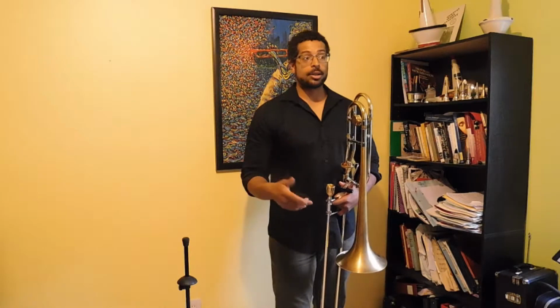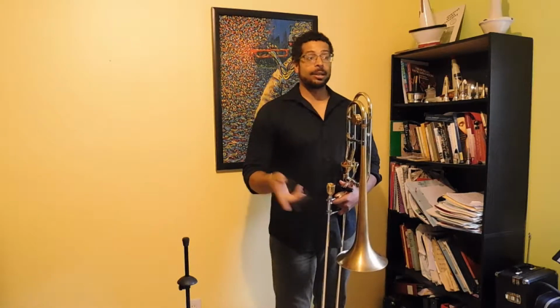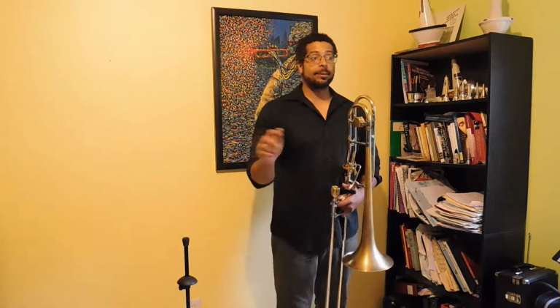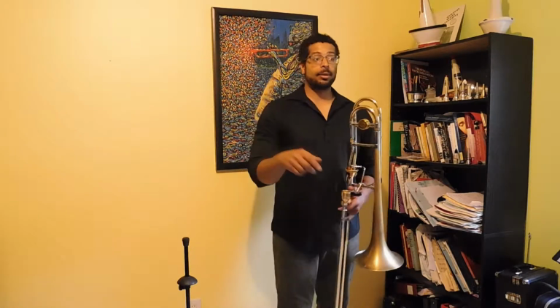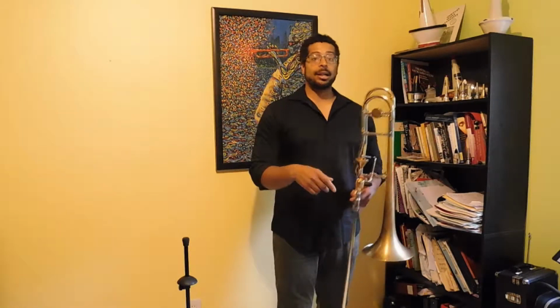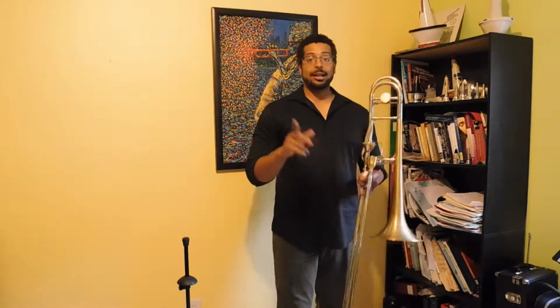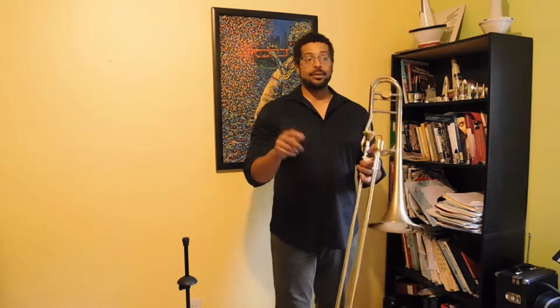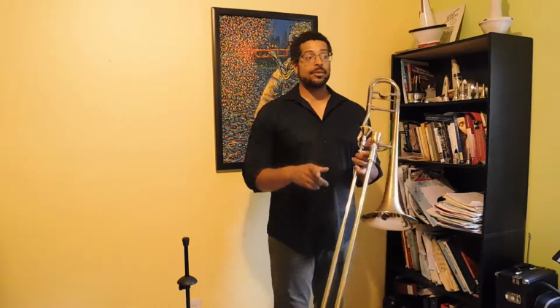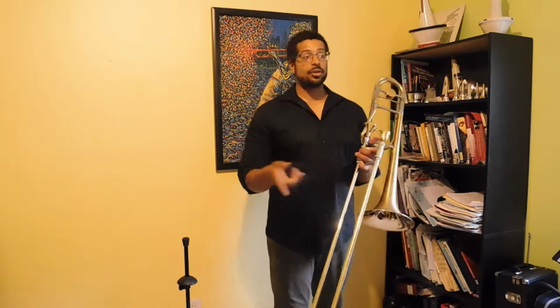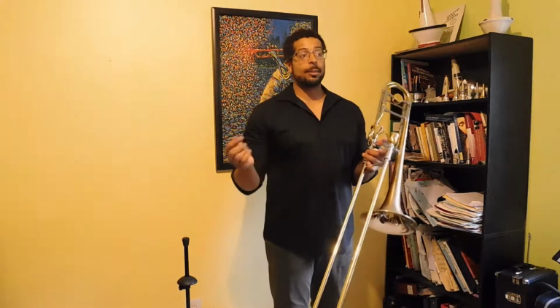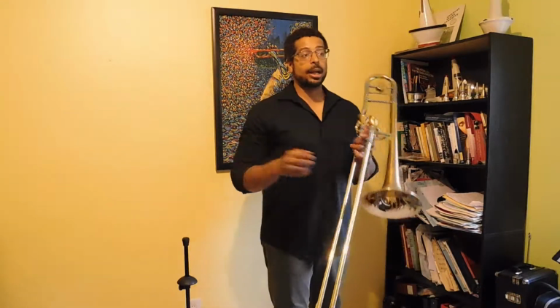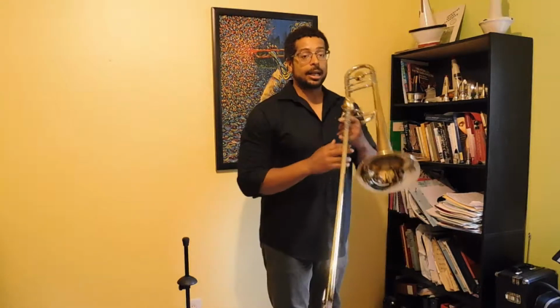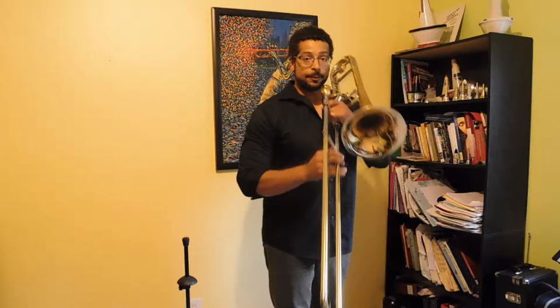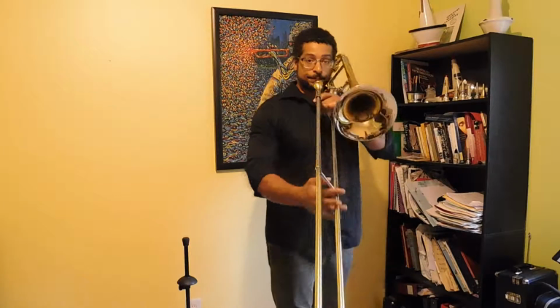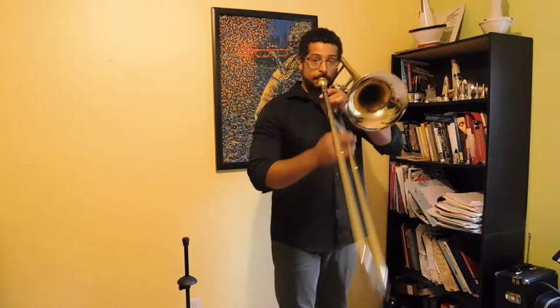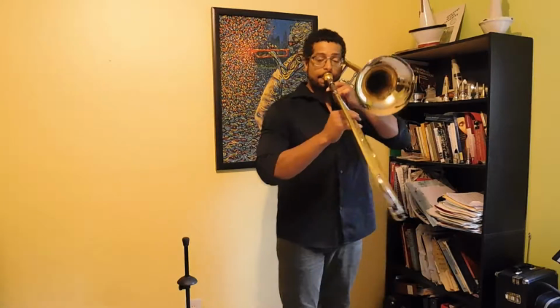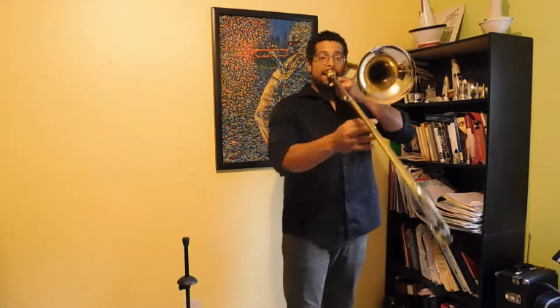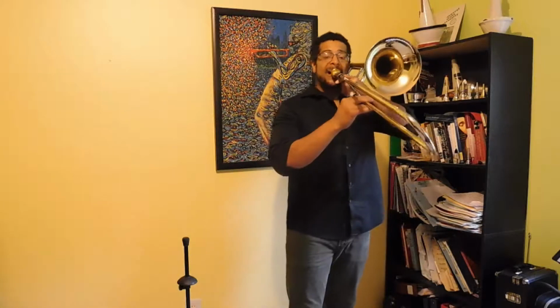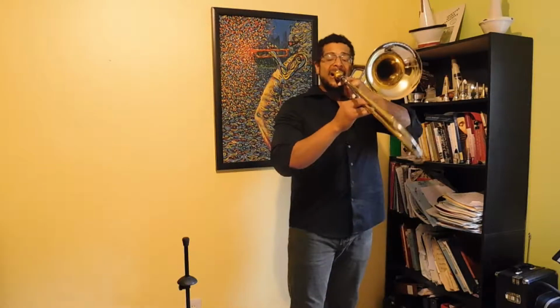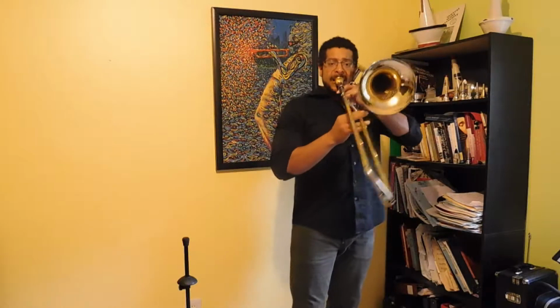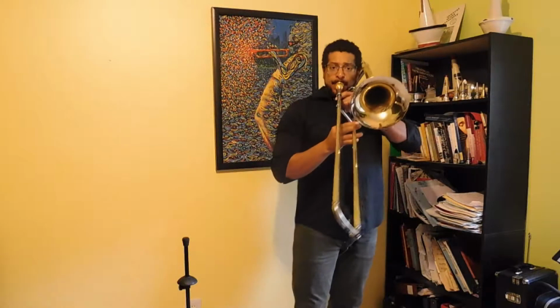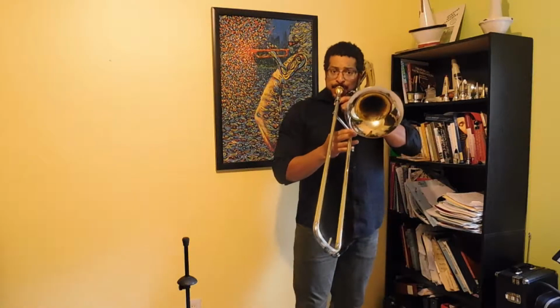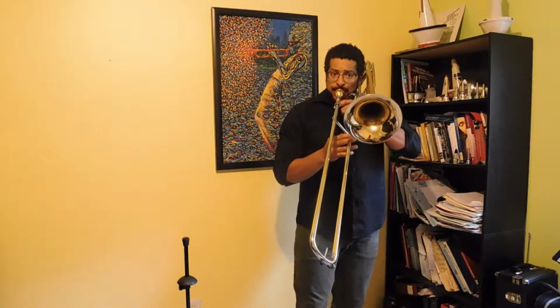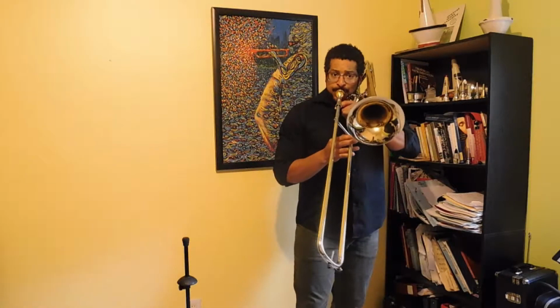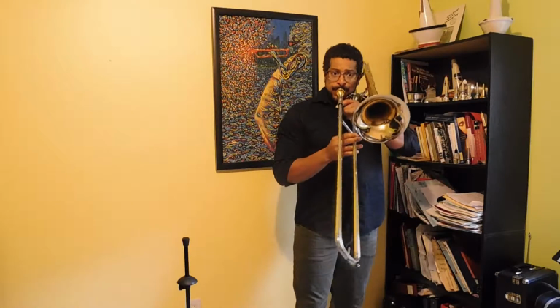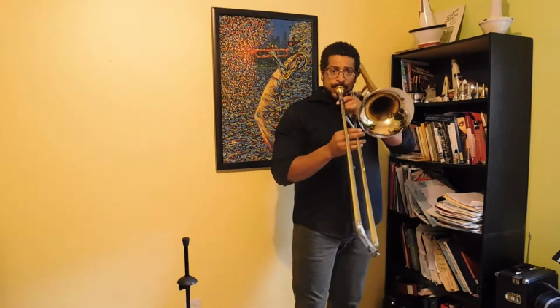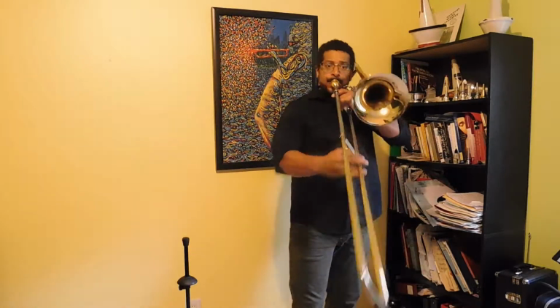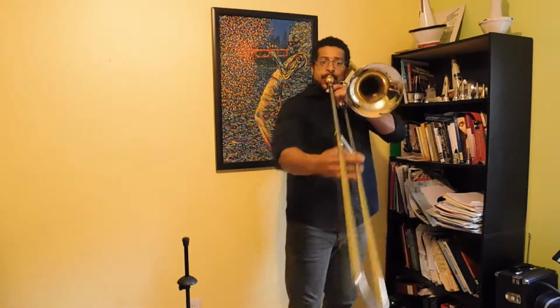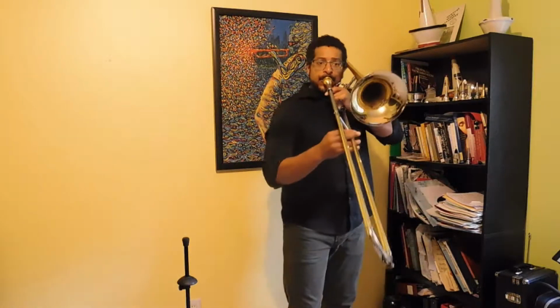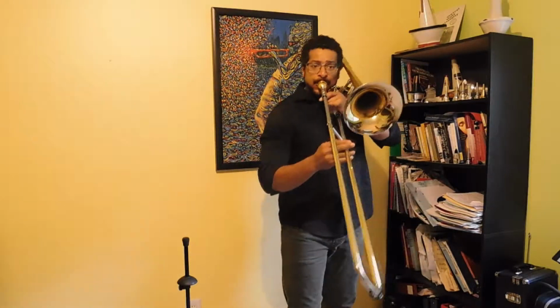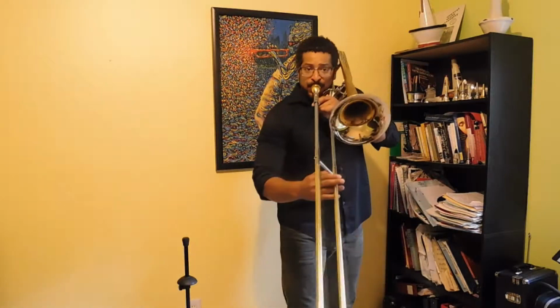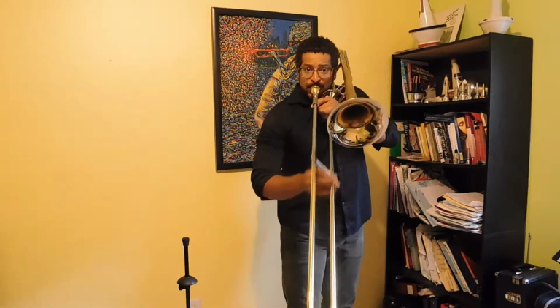I've gone through each note of the scale, so I'm going through my major modes. There's a lot happening — I'm exploring my major modes and doing some triad work. I'm going to keep going. I left off on G, I'm going to go to A now.